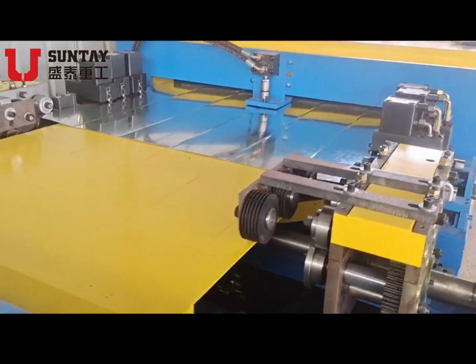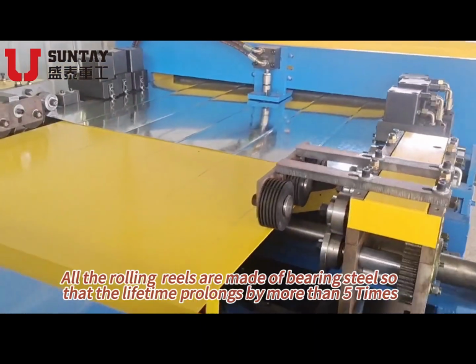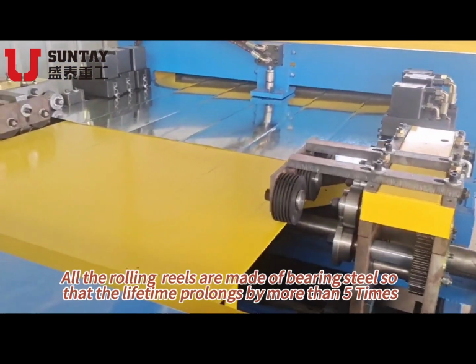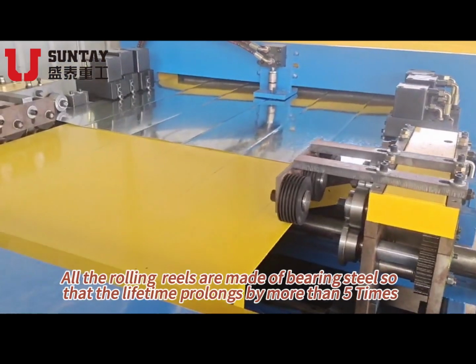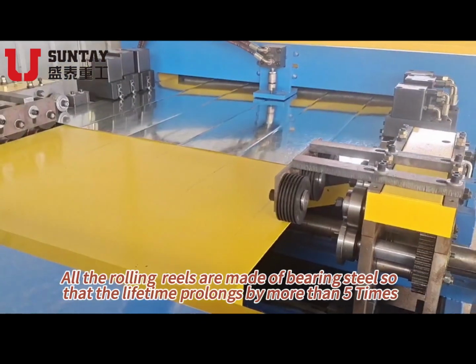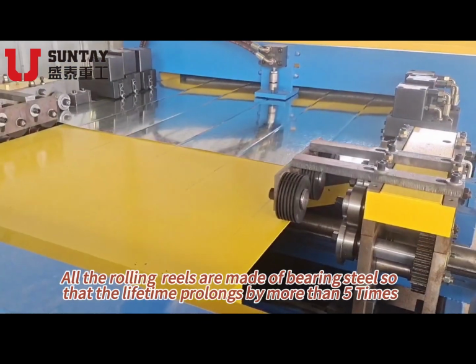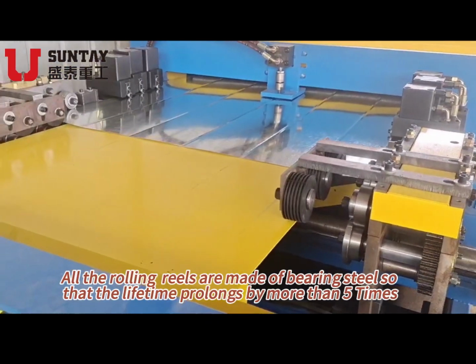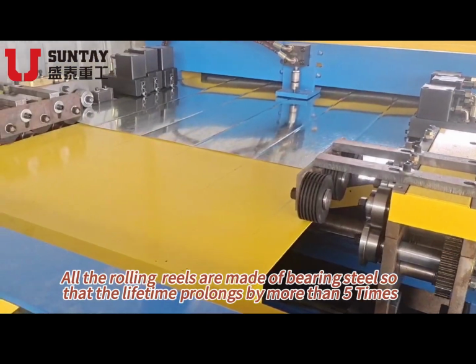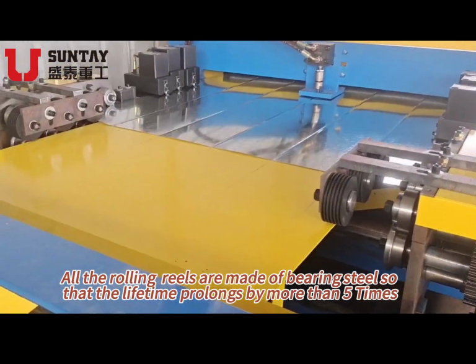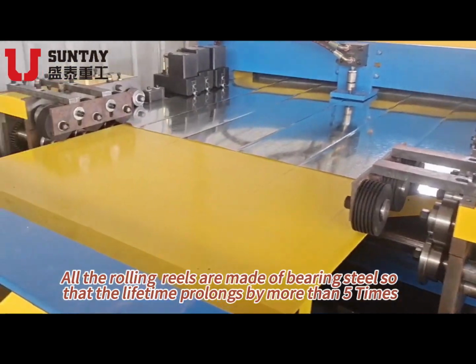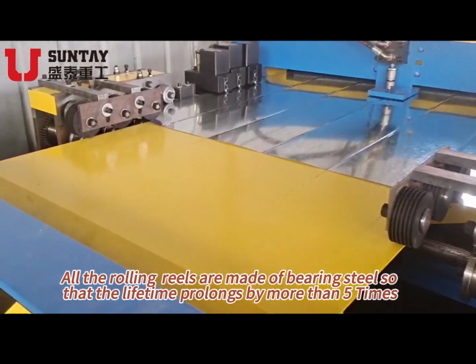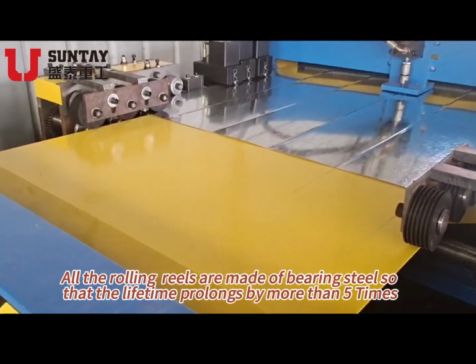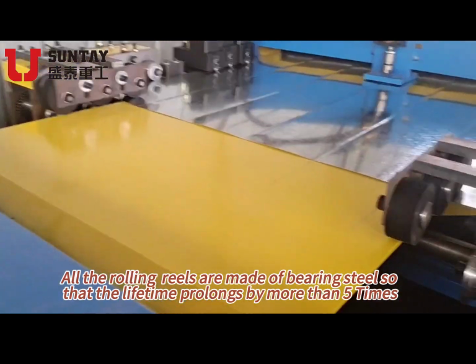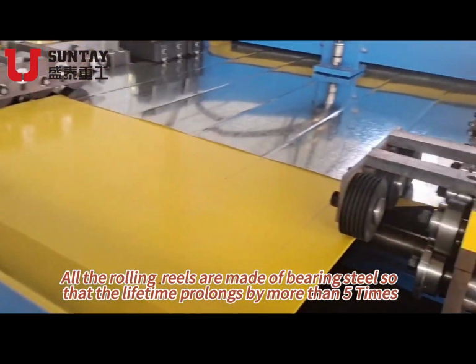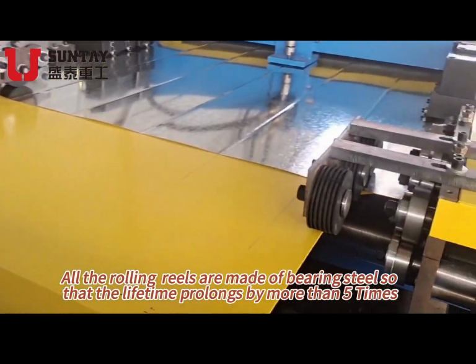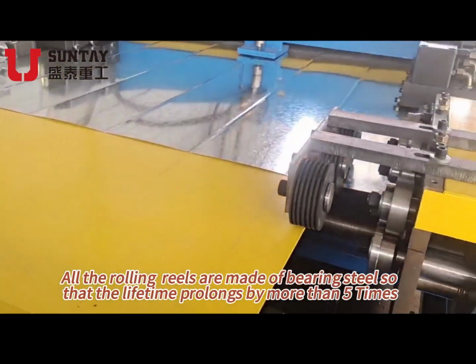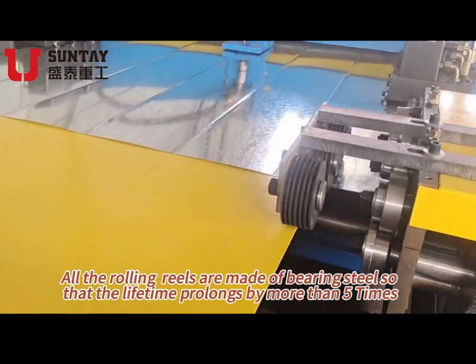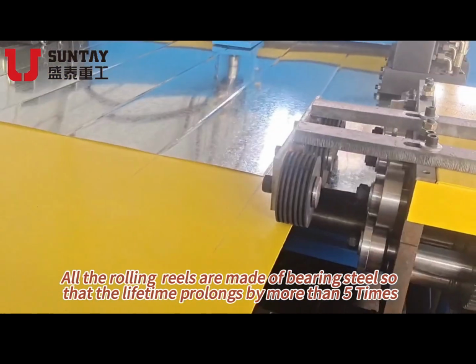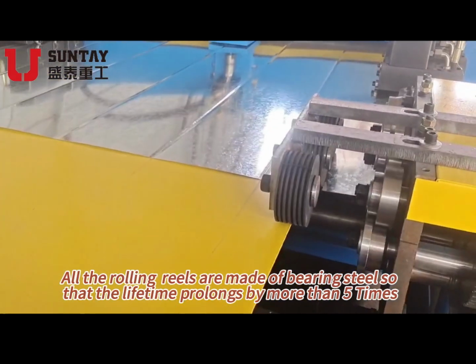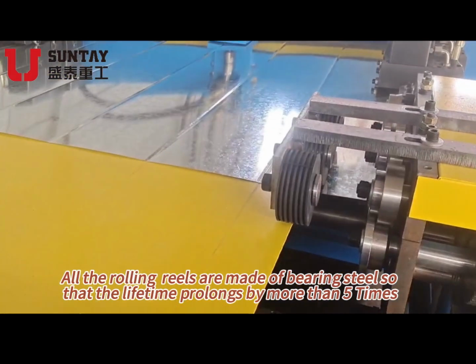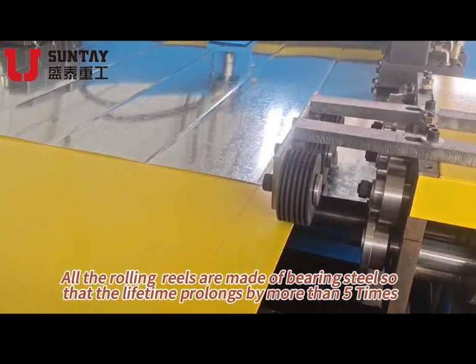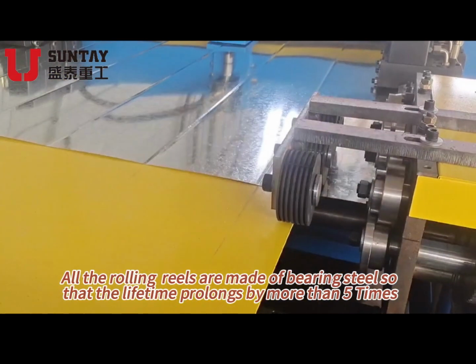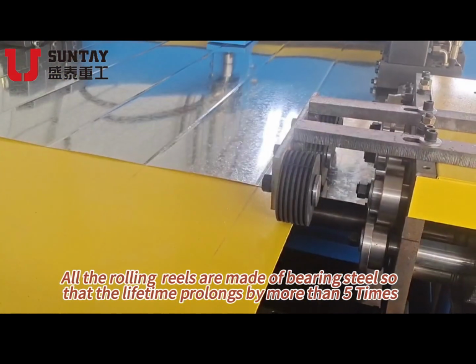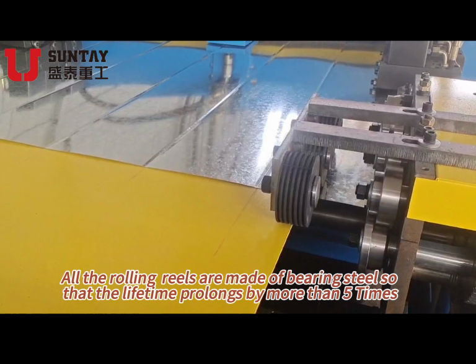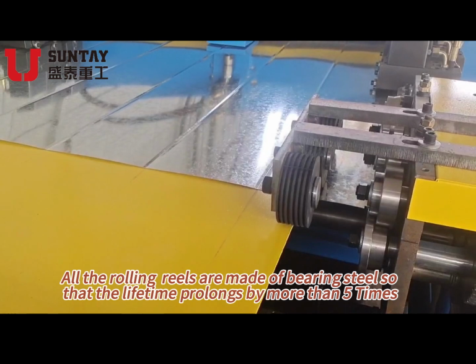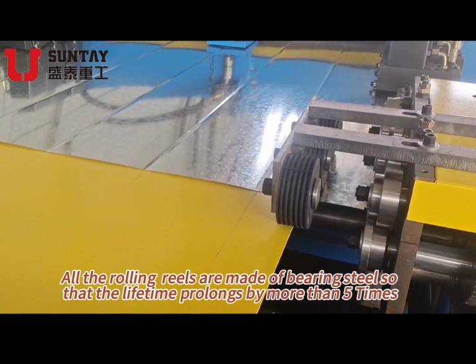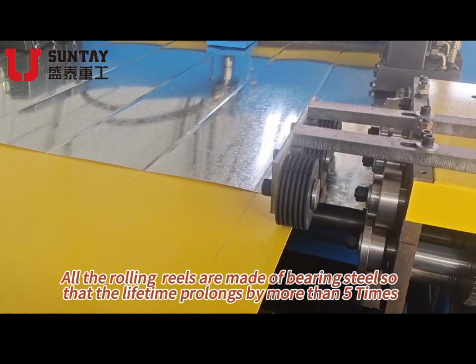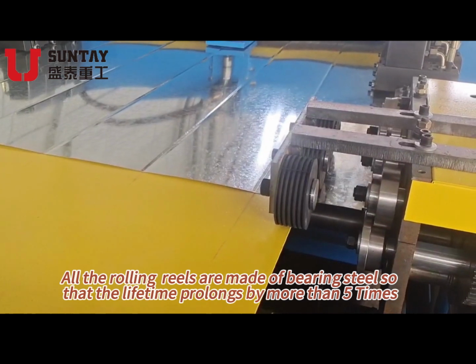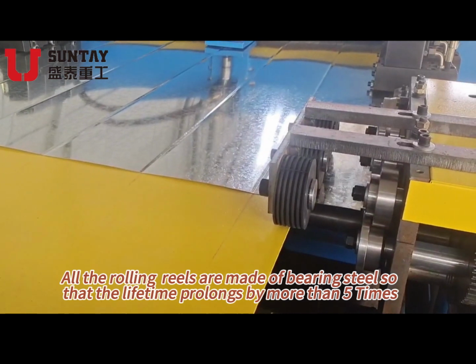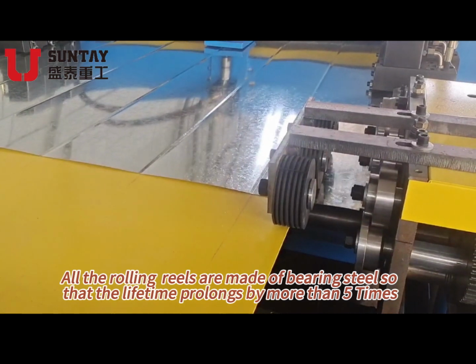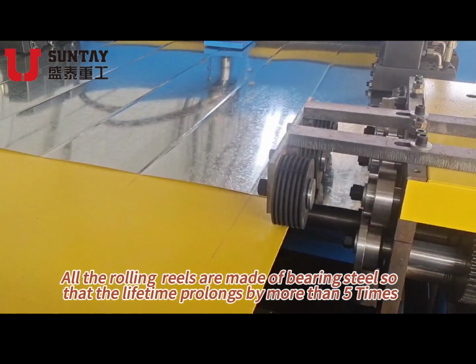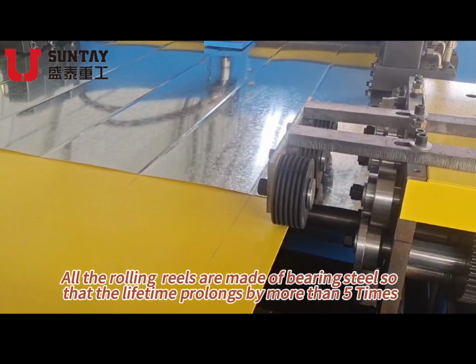All the rolling reels are made of very steel, so that the lifetime is extended by more than 5 times.